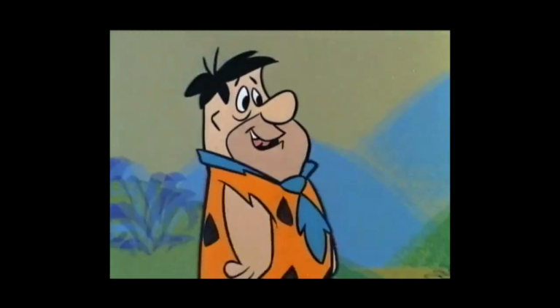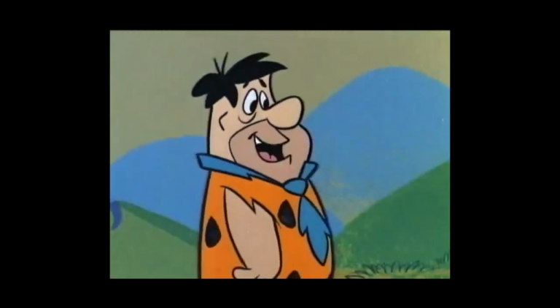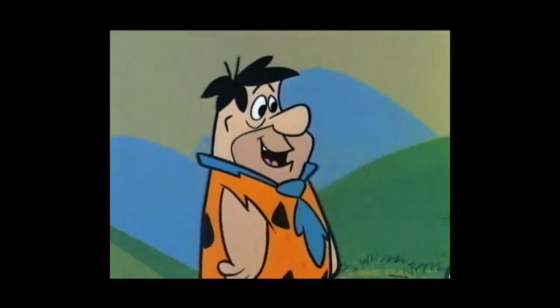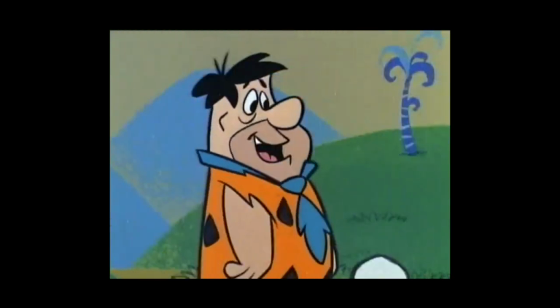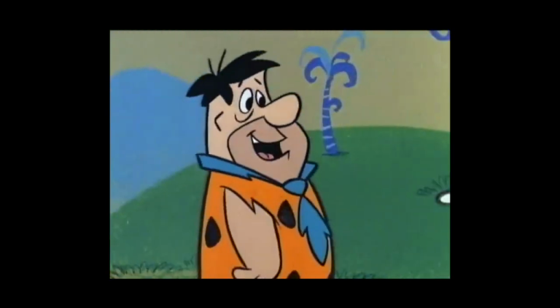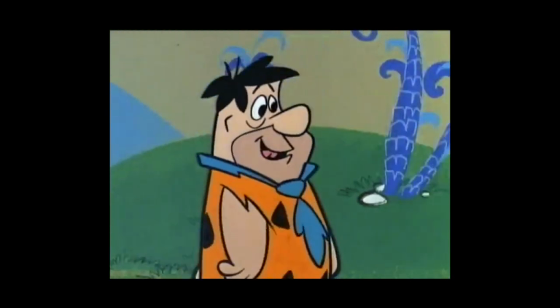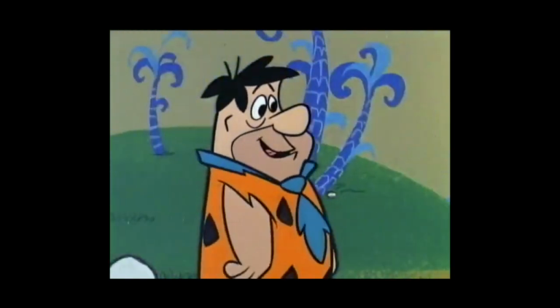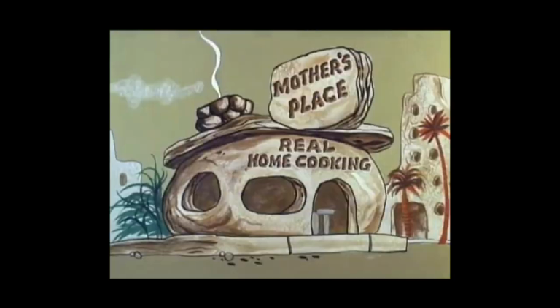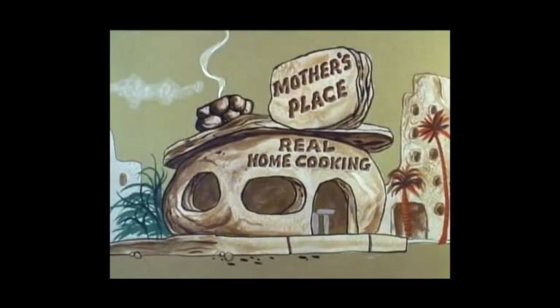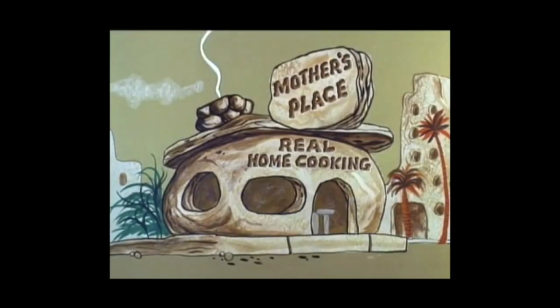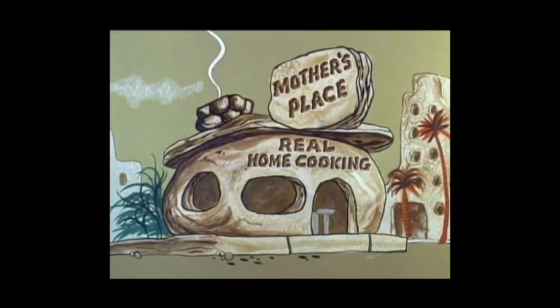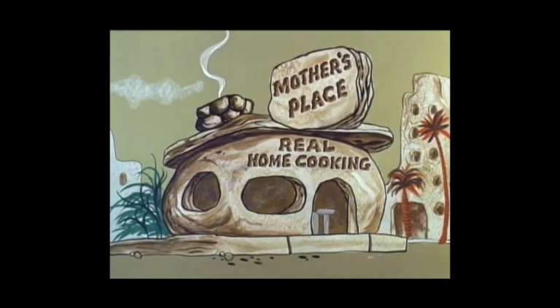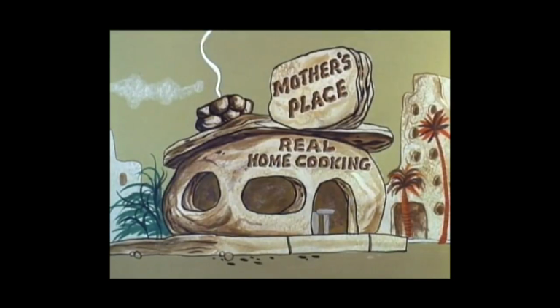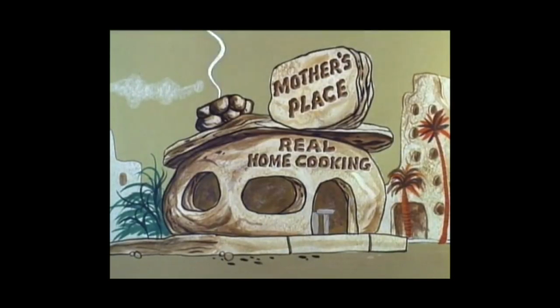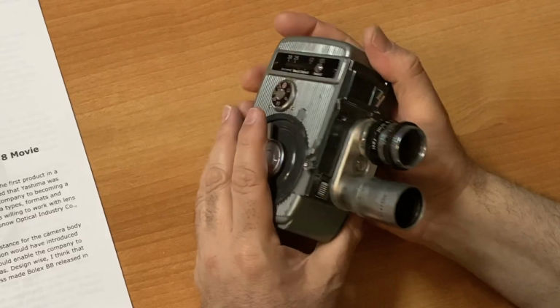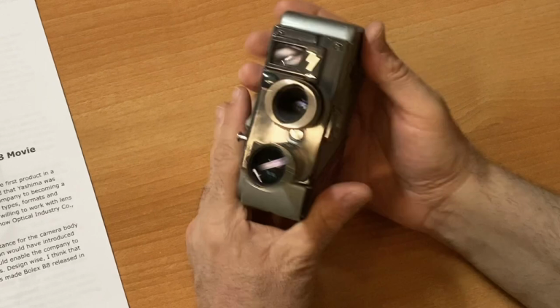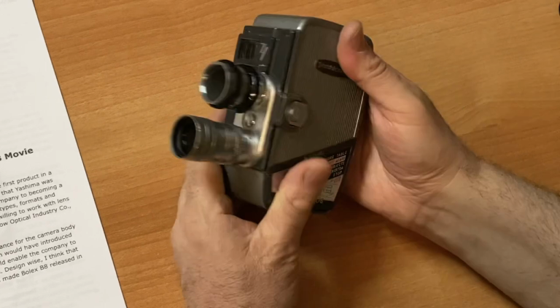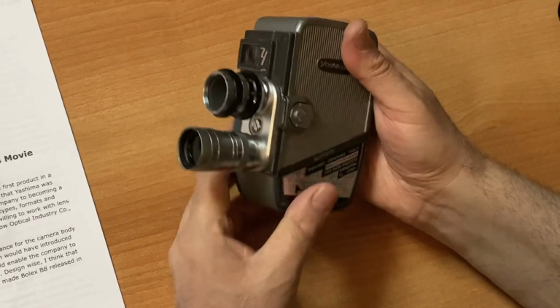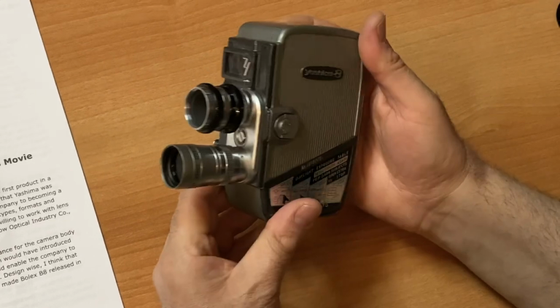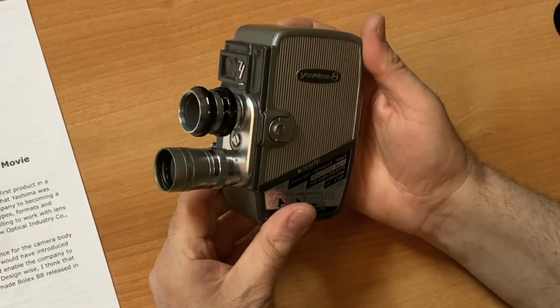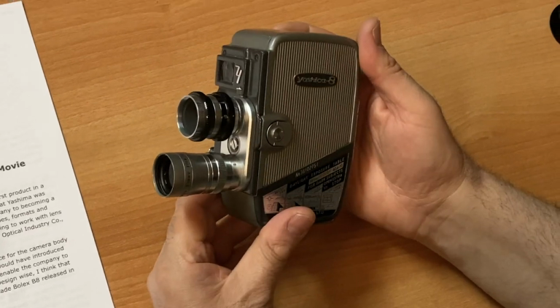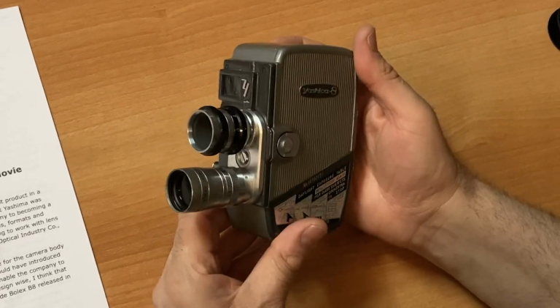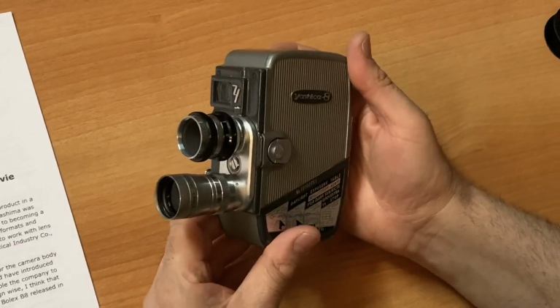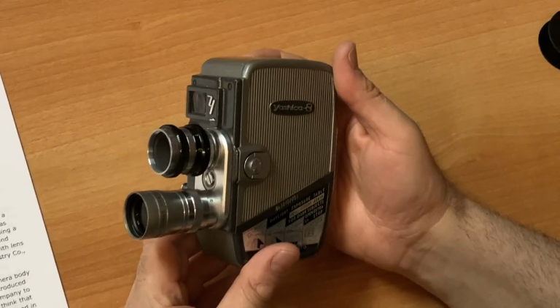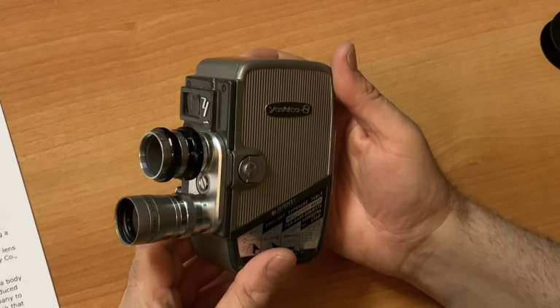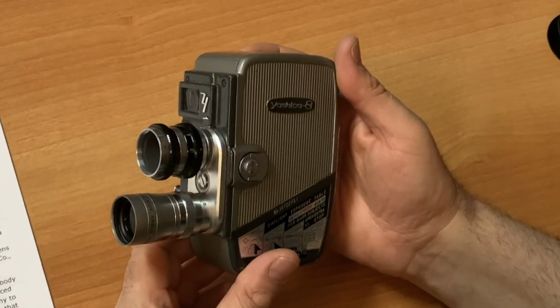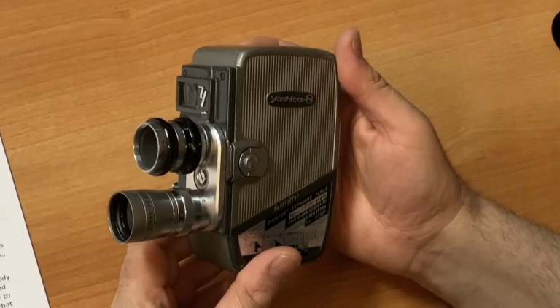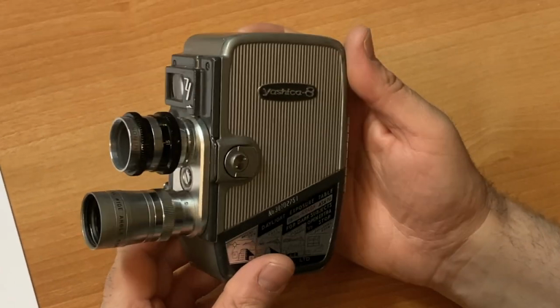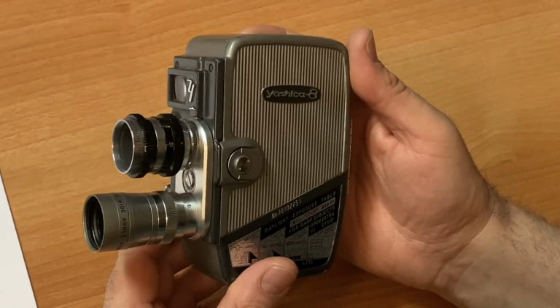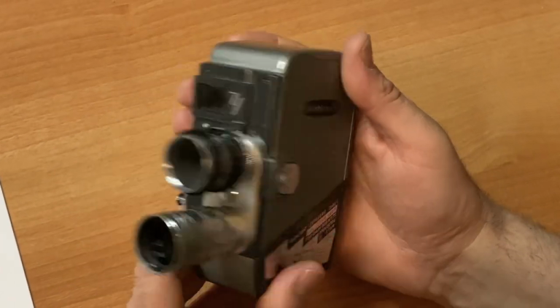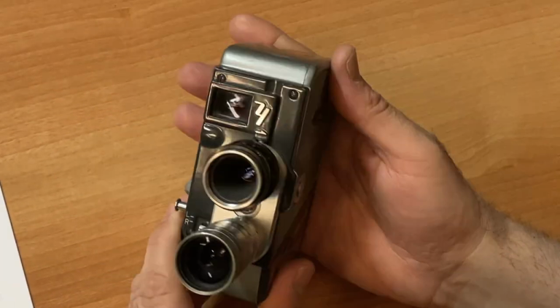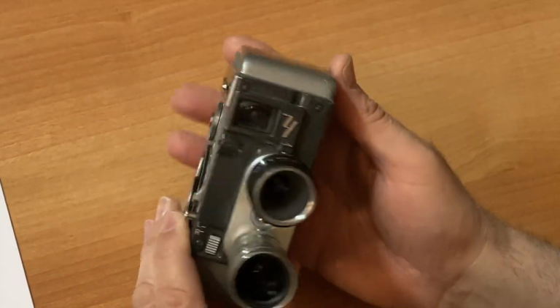There's just what I need. Mother's place. This is the Yashica 8 T2 camera.